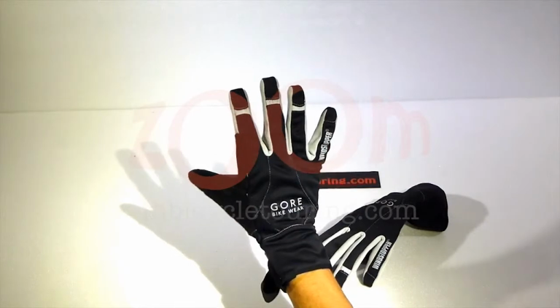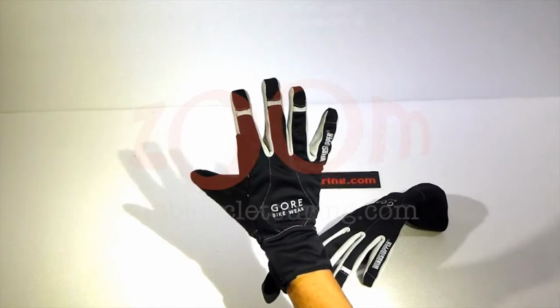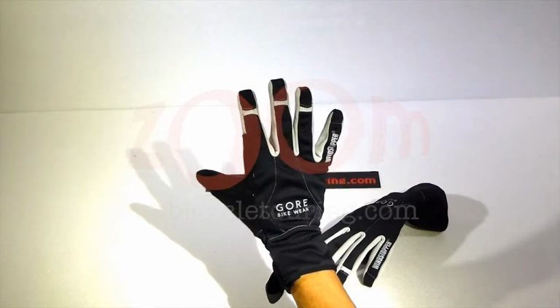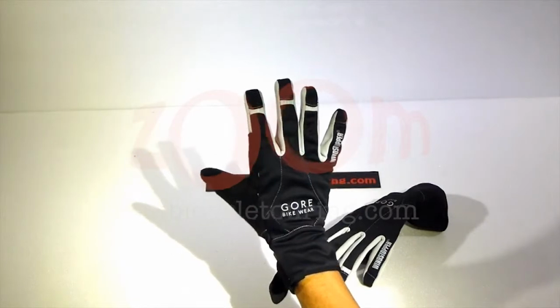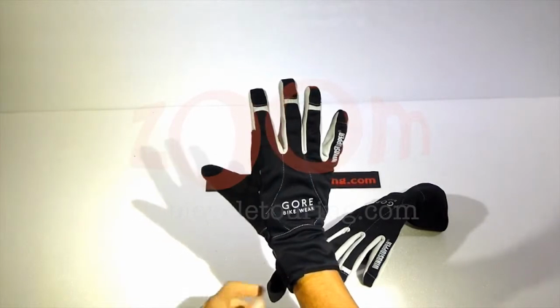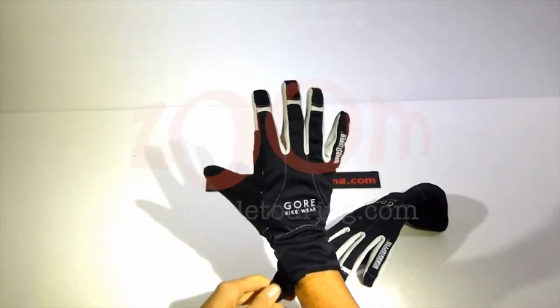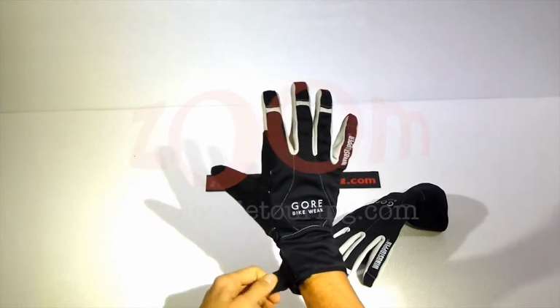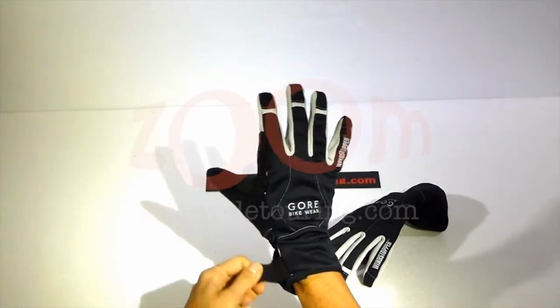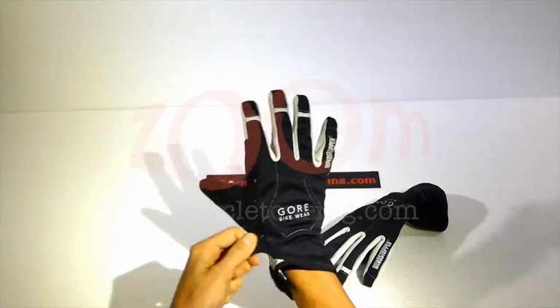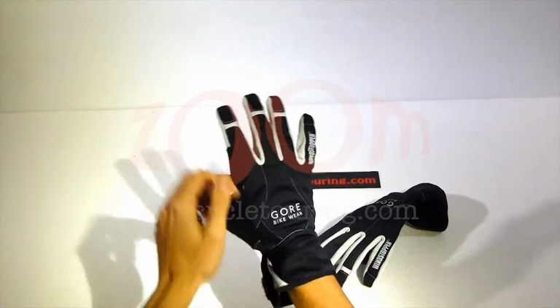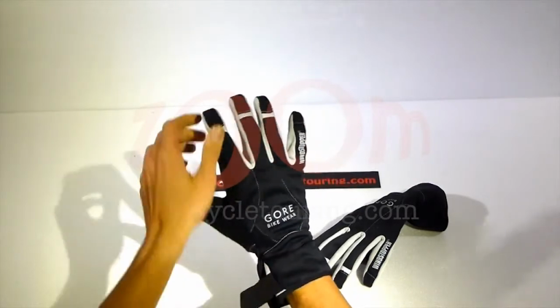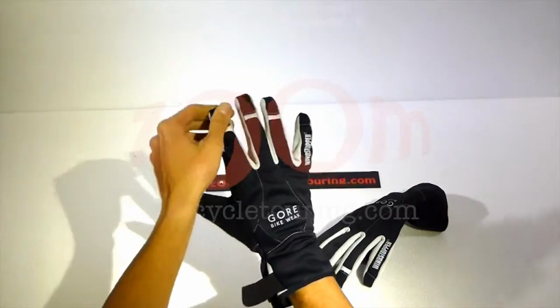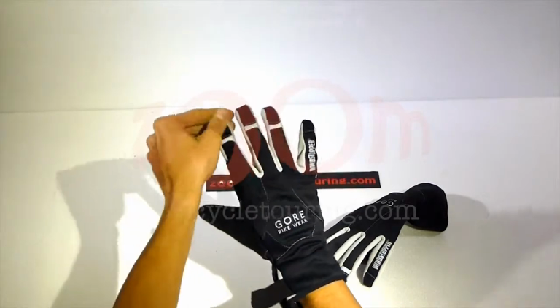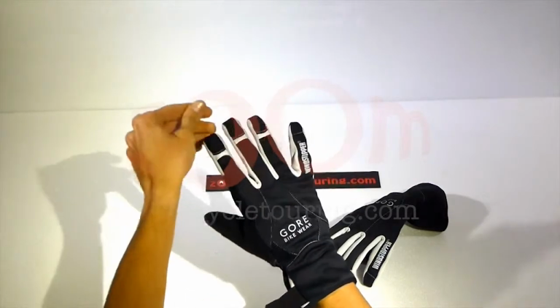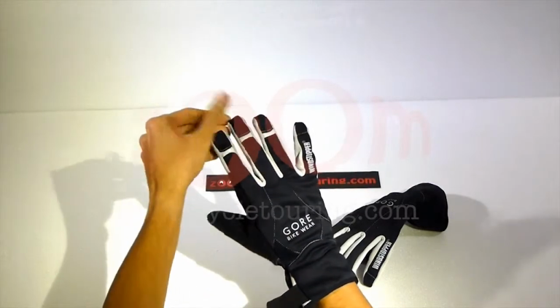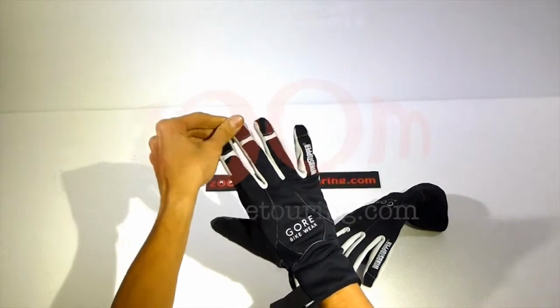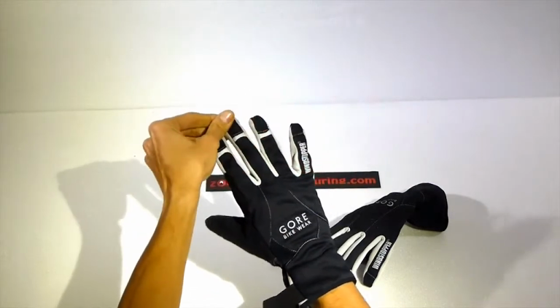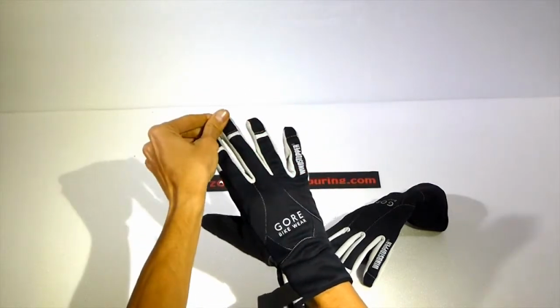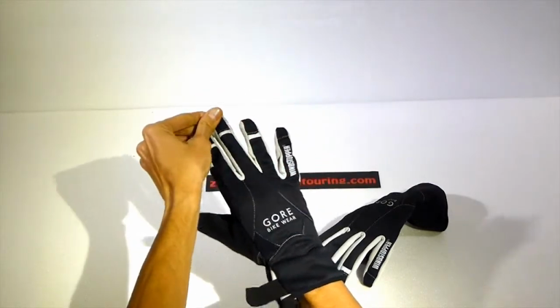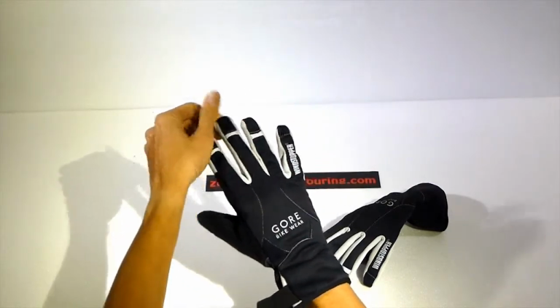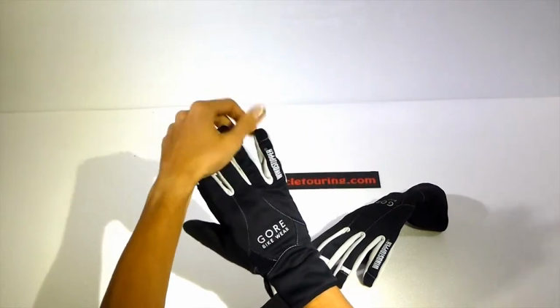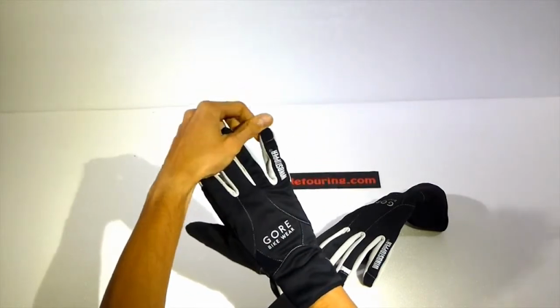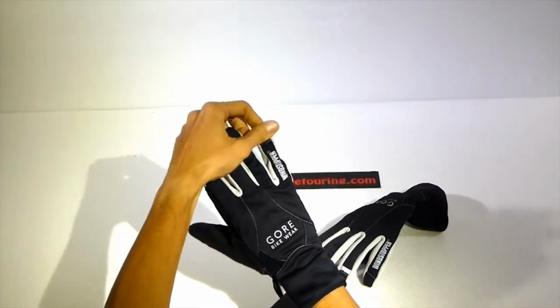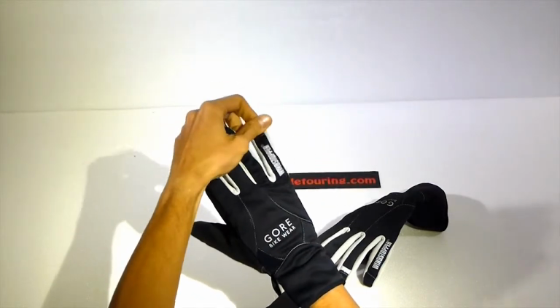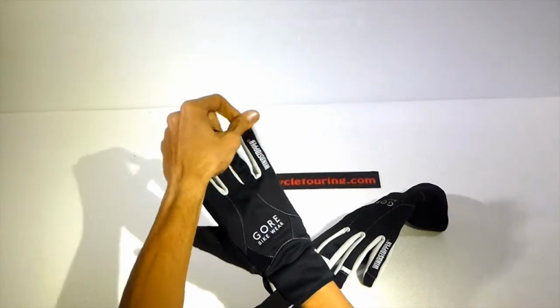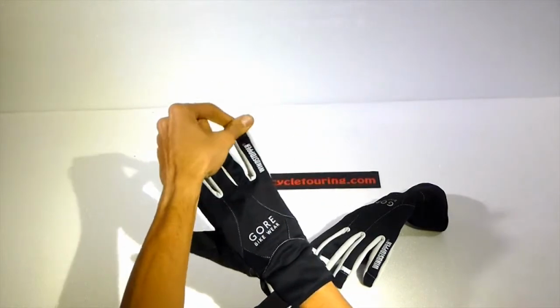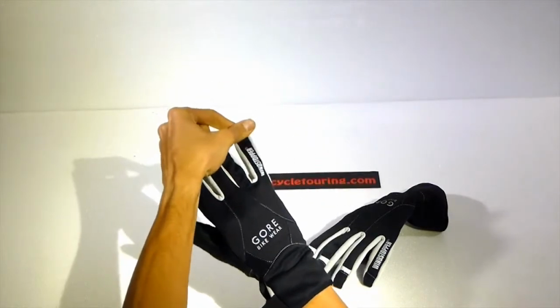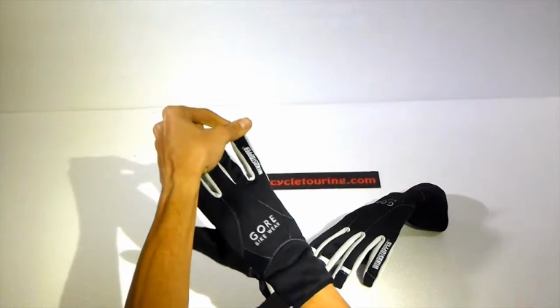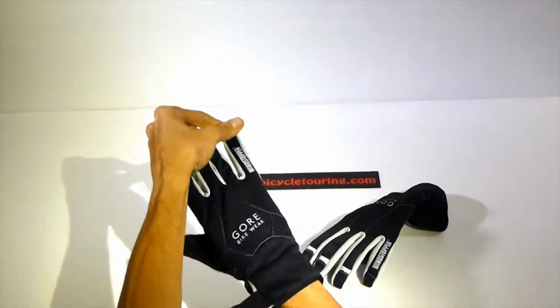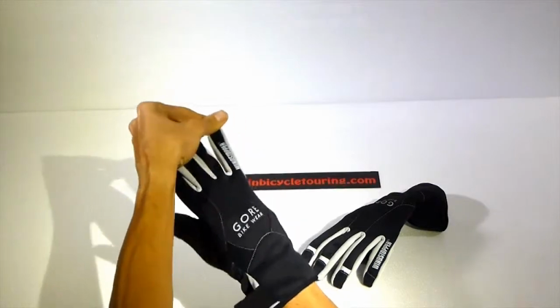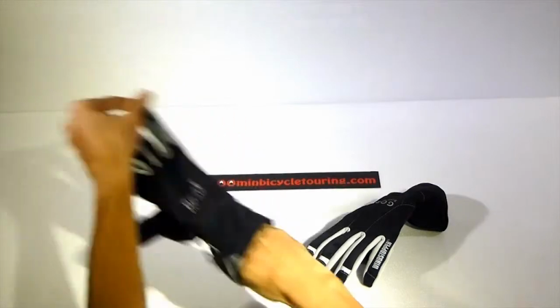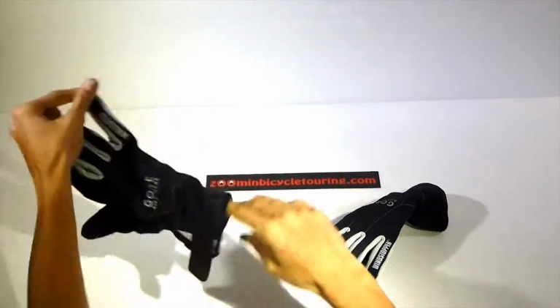Because of that, look at the size chart carefully before you buy the gloves.